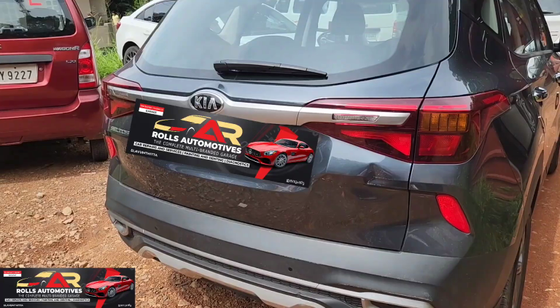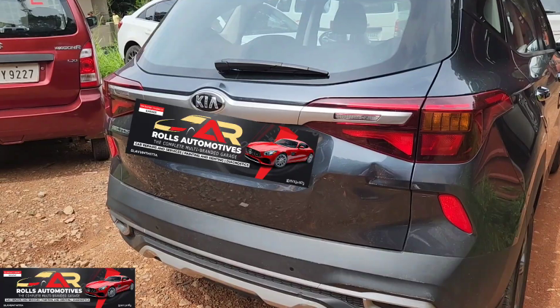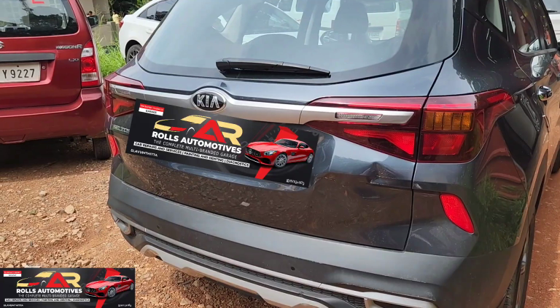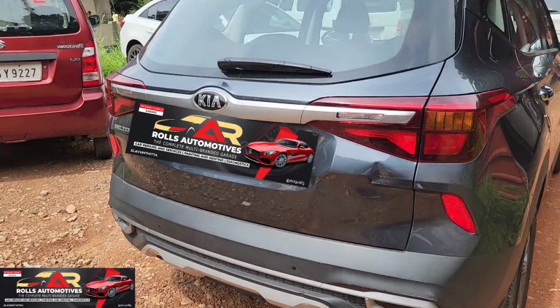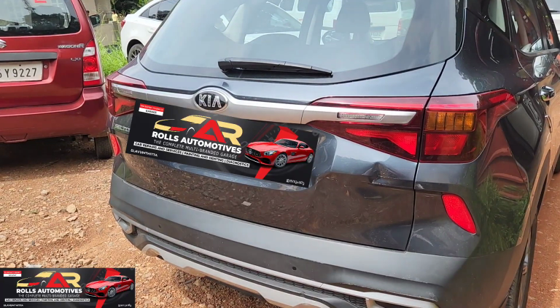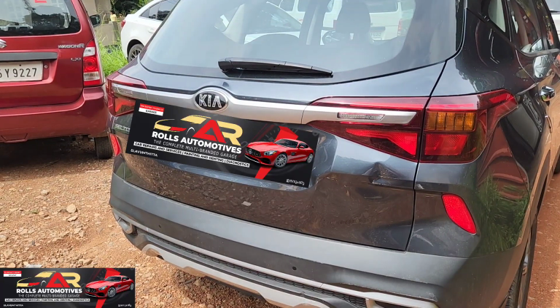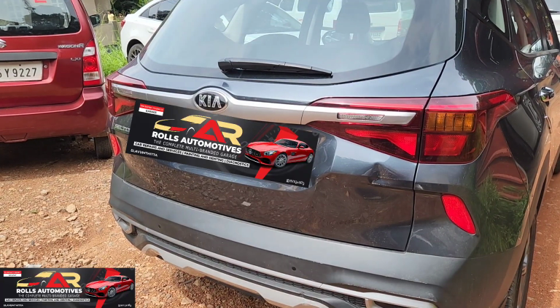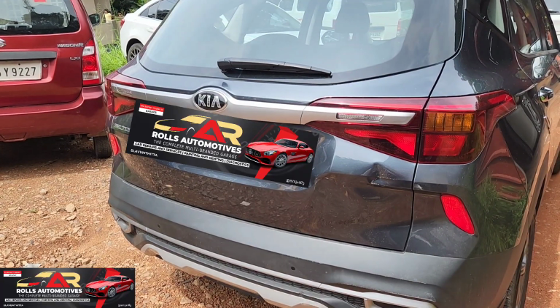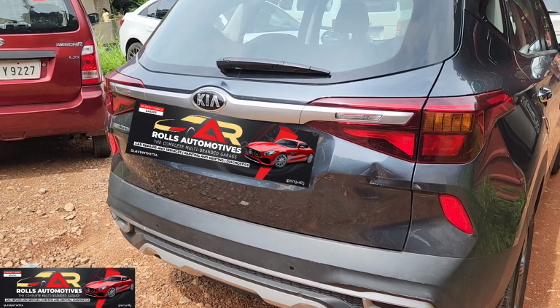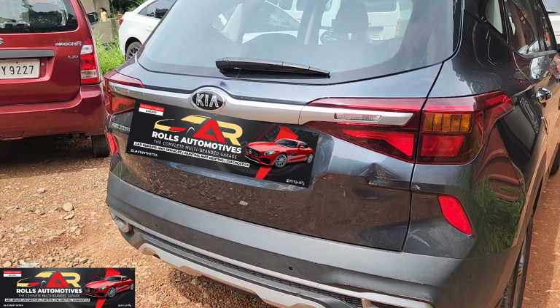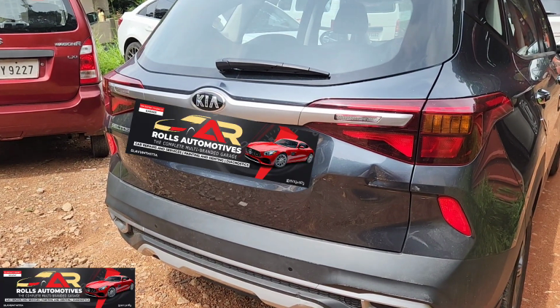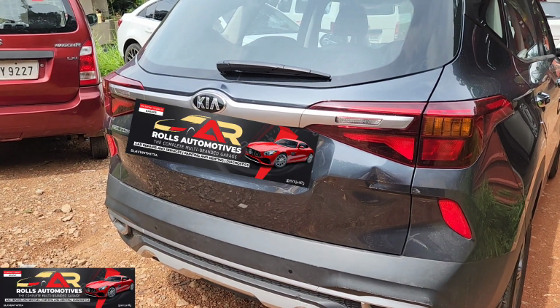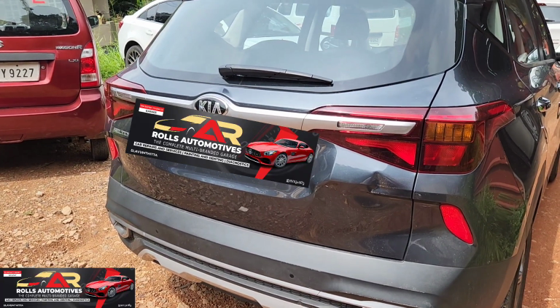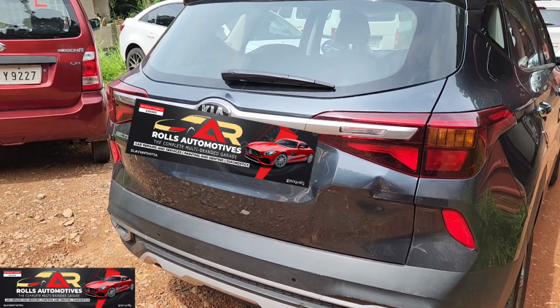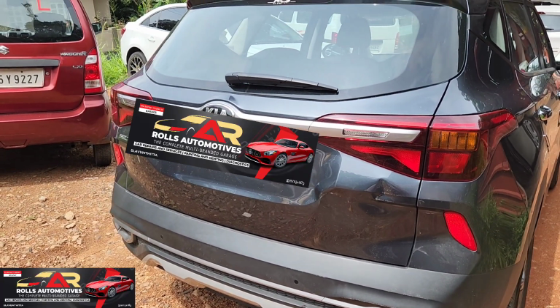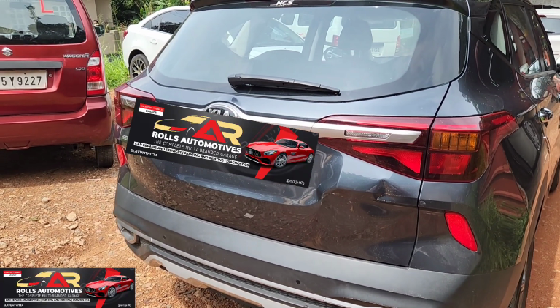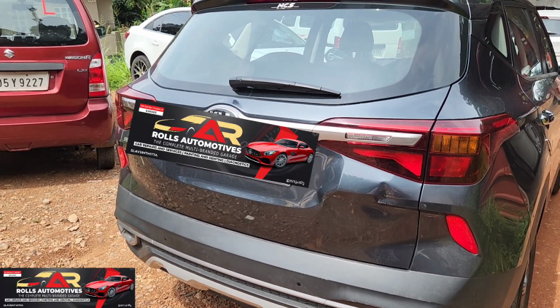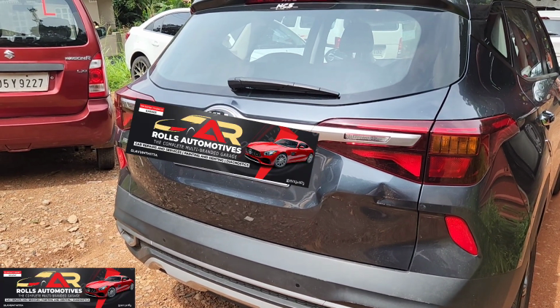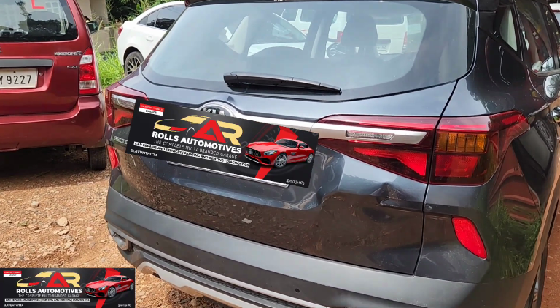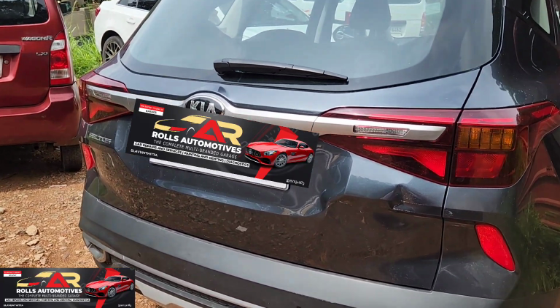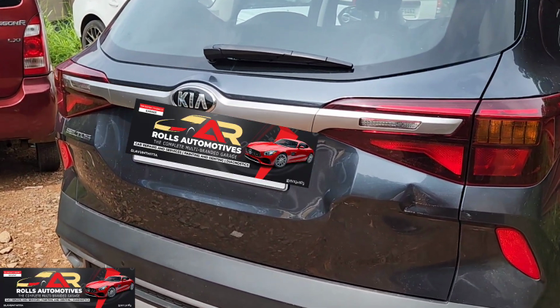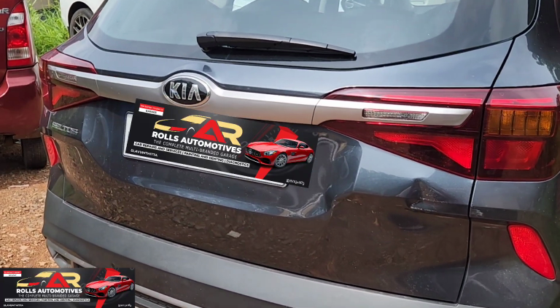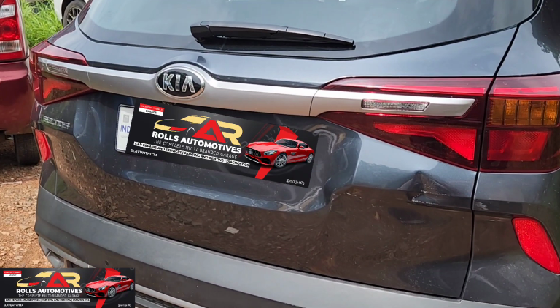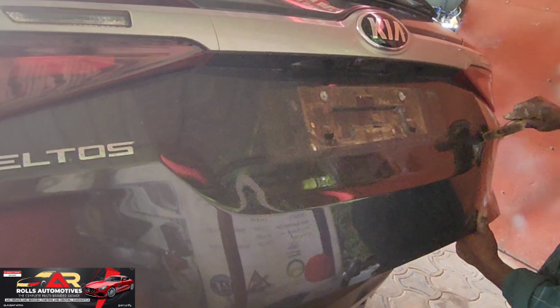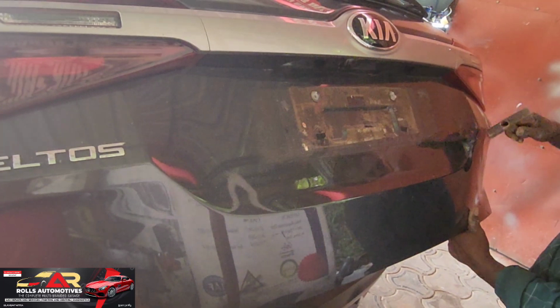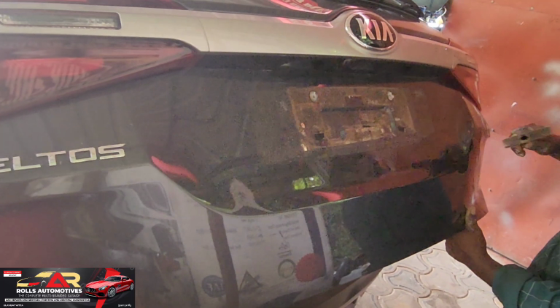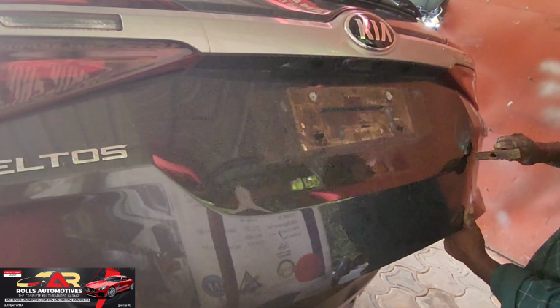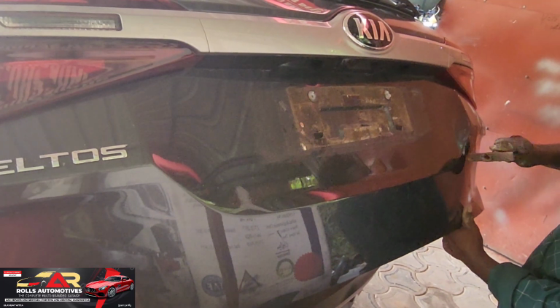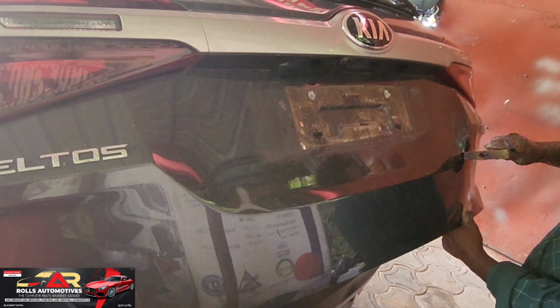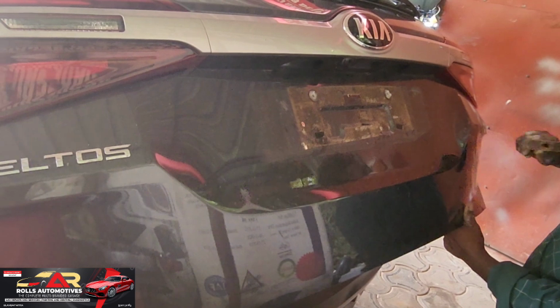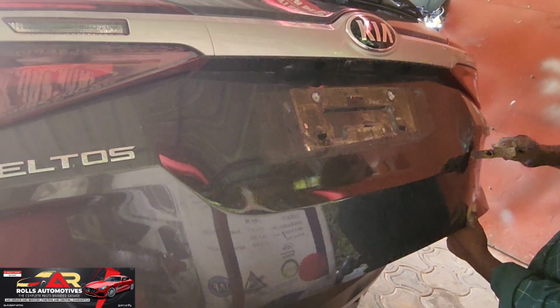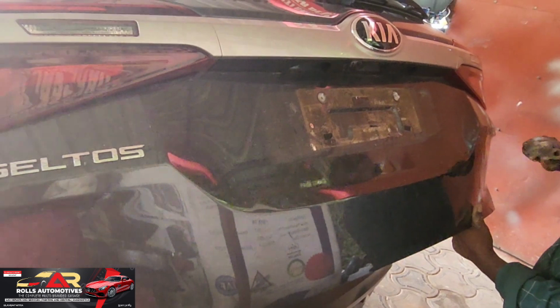Here's another KIA shelter in the next video. This is a KIA shelter.